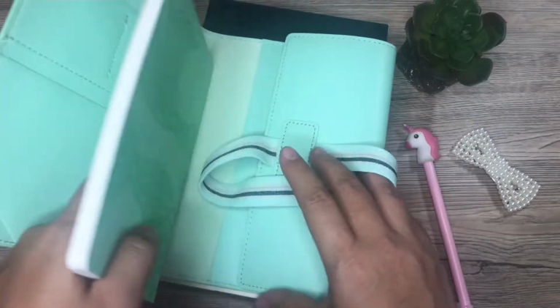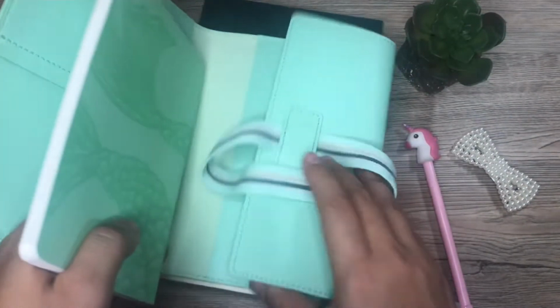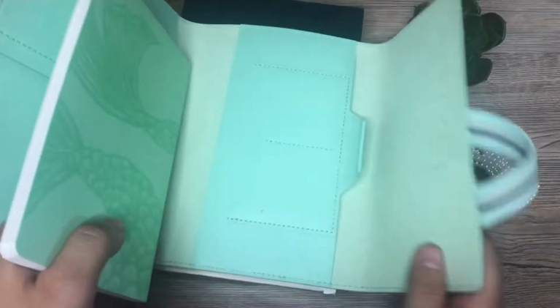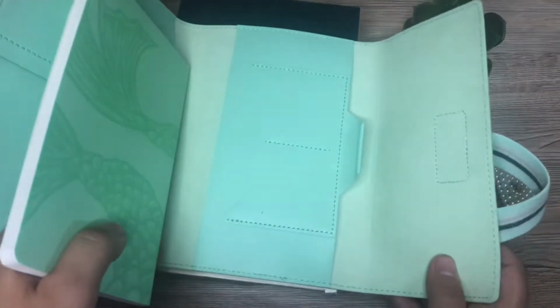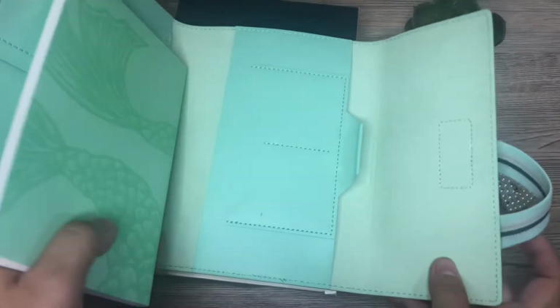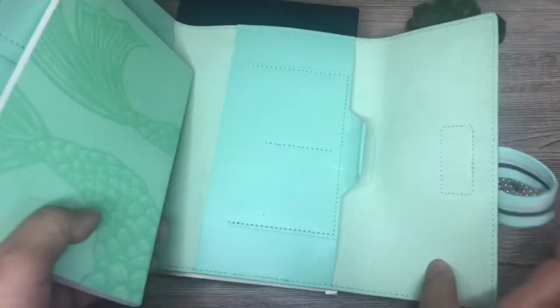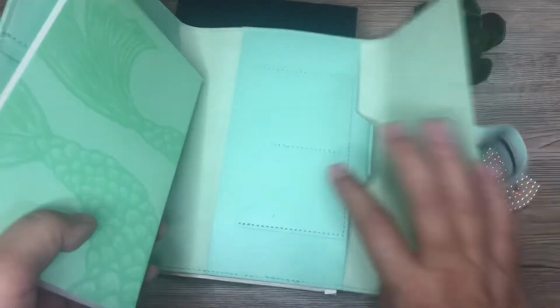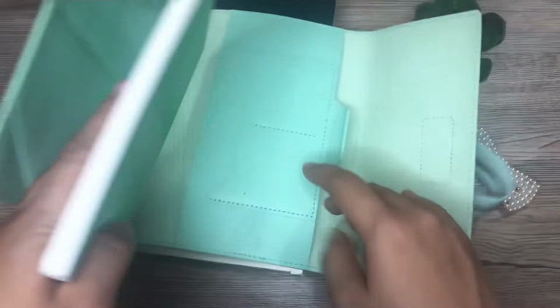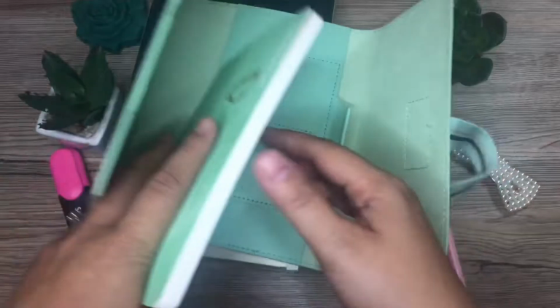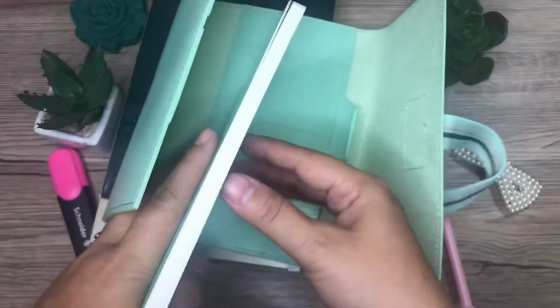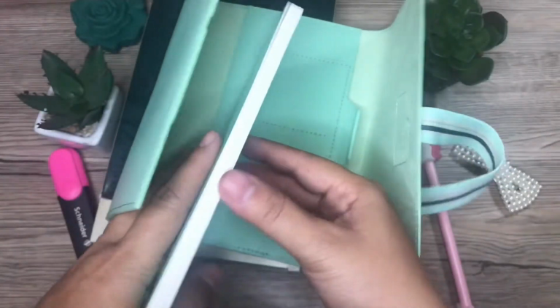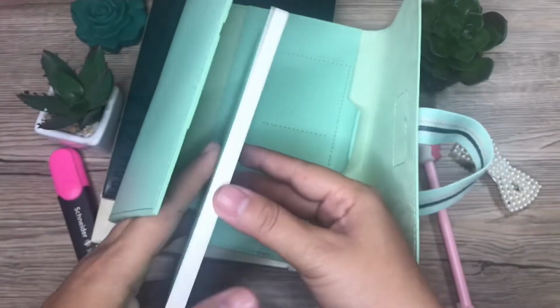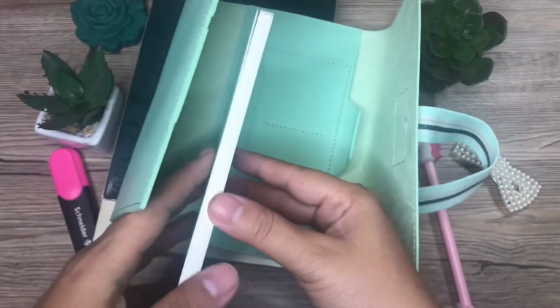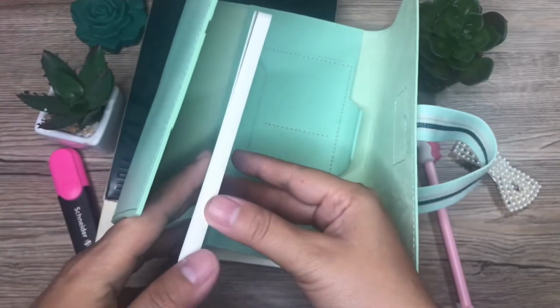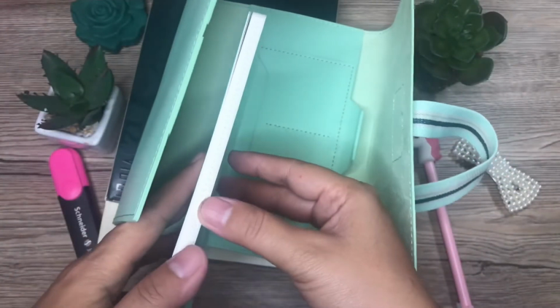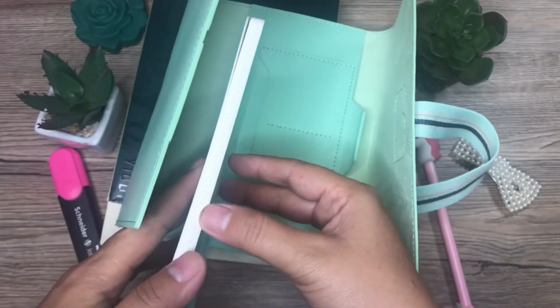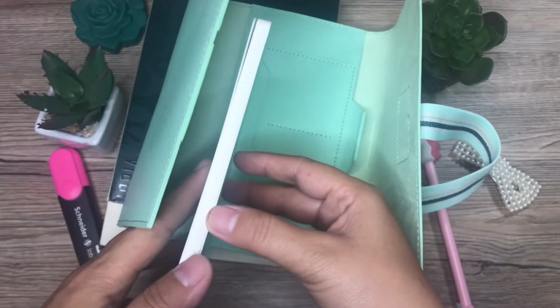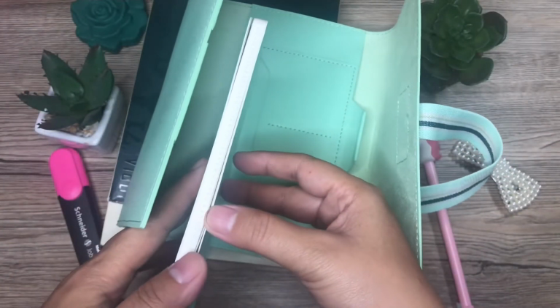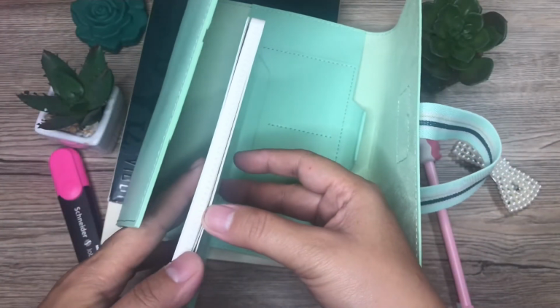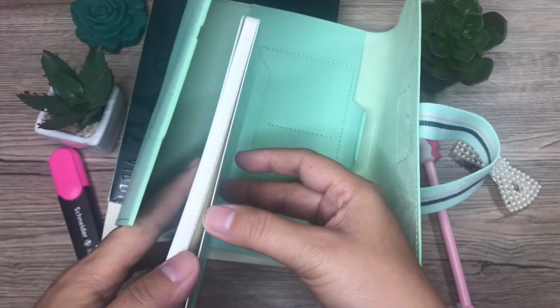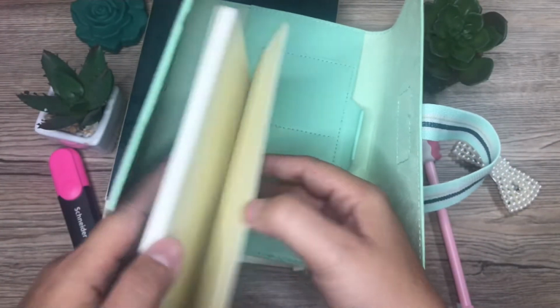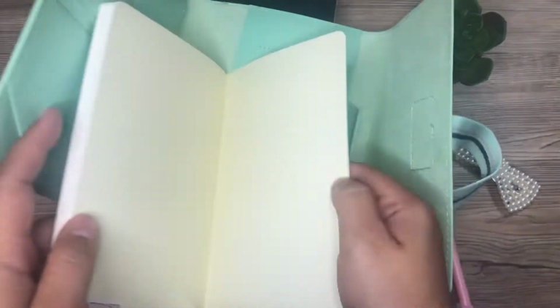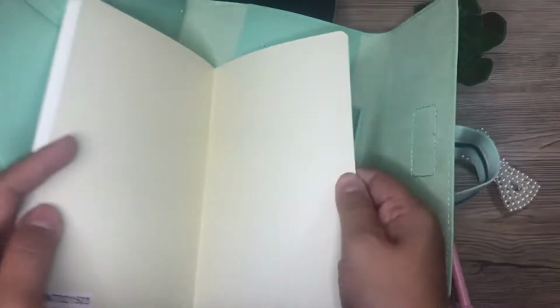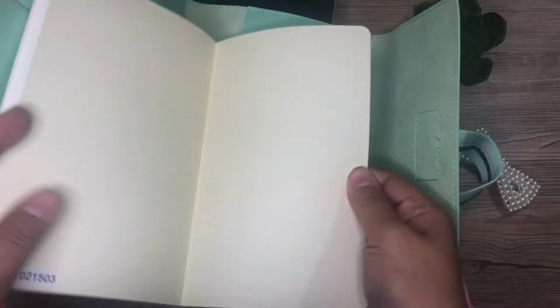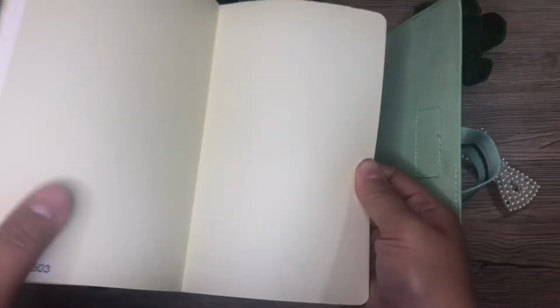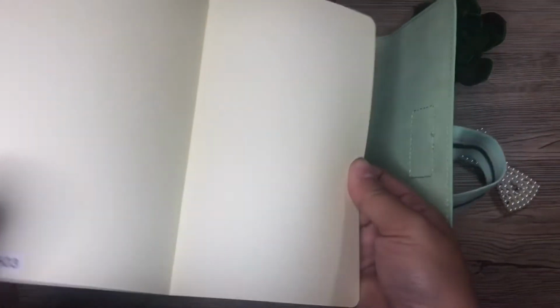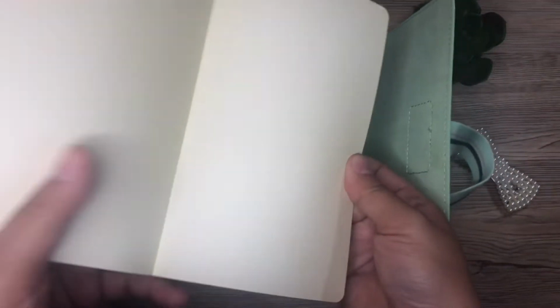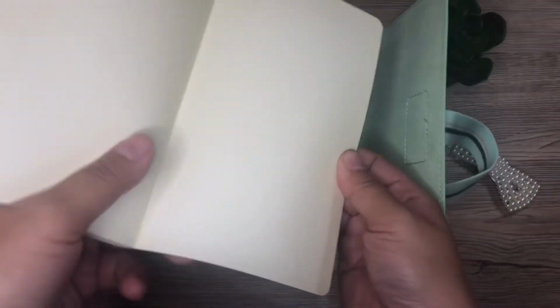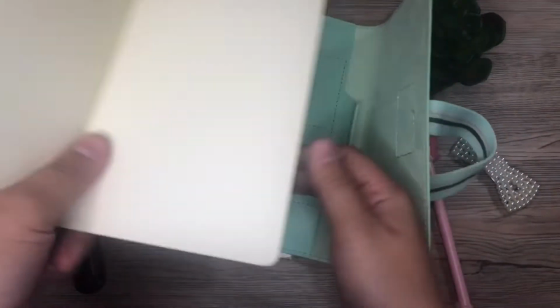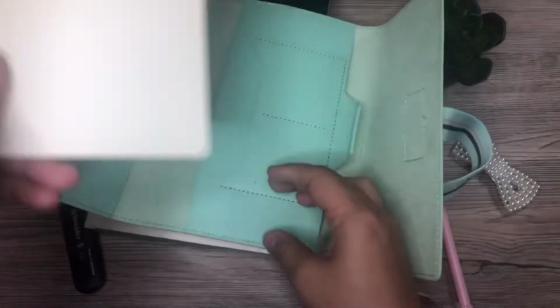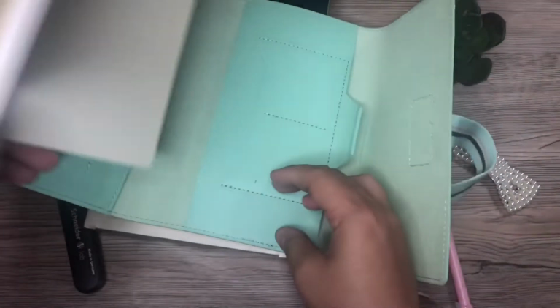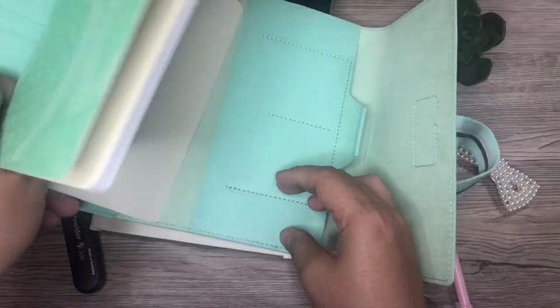You will also see card slots for IDs and business cards that you need for traveling.